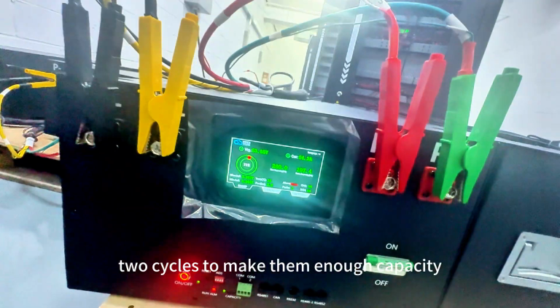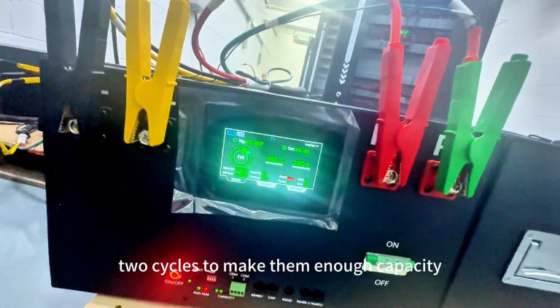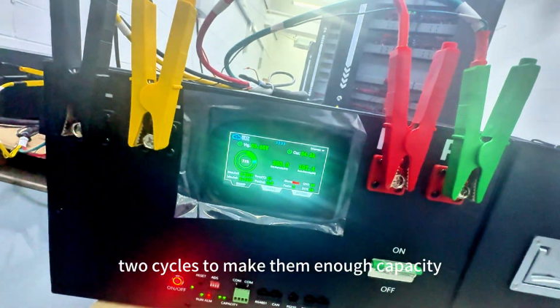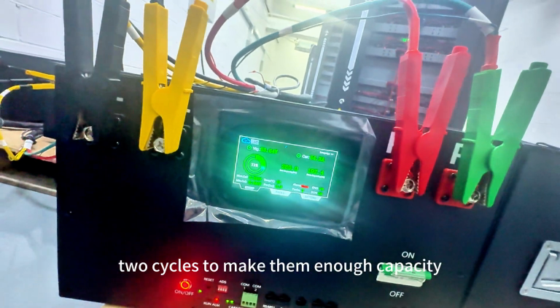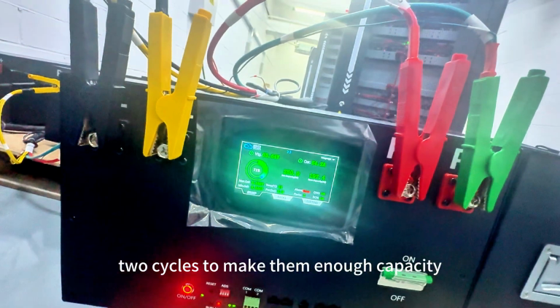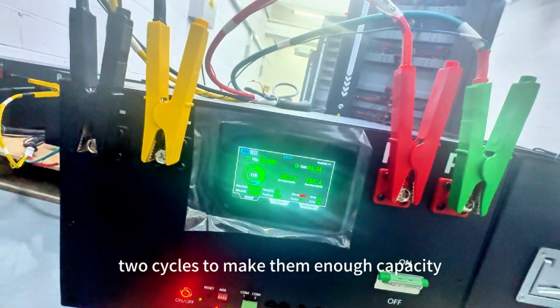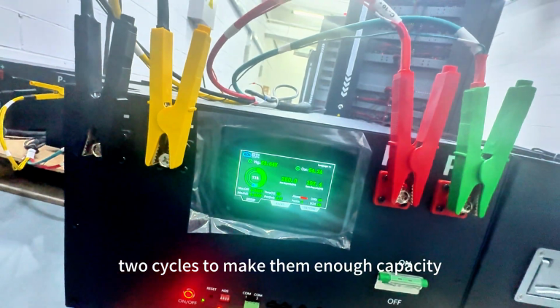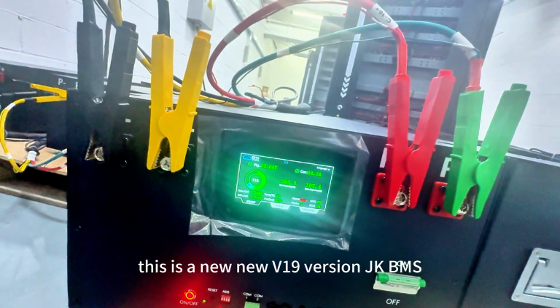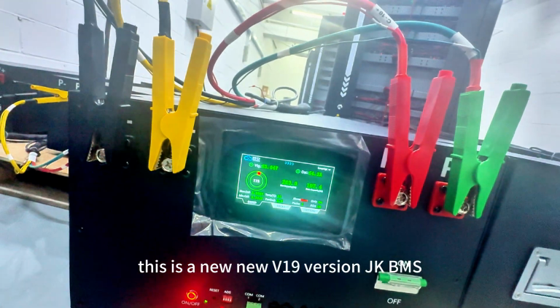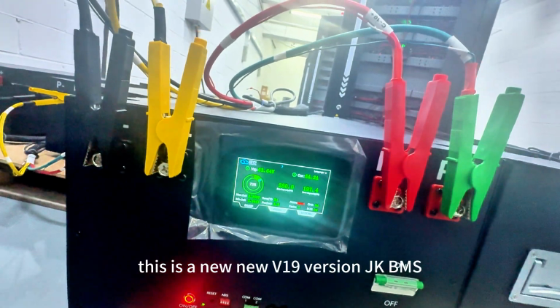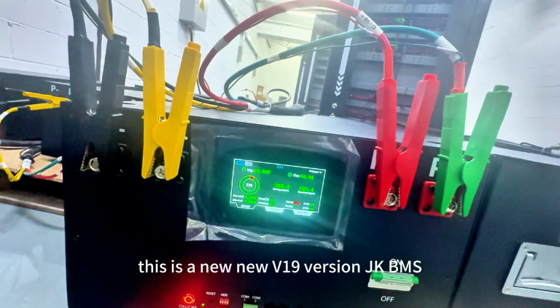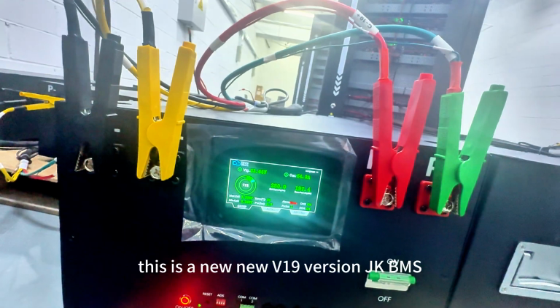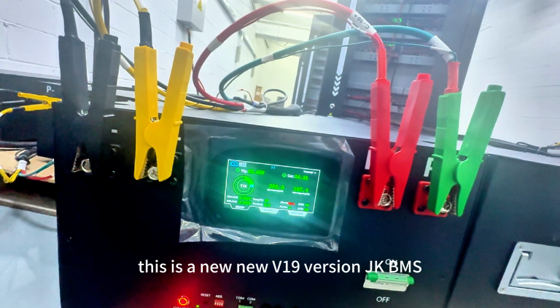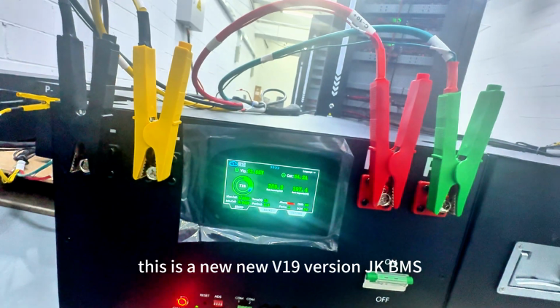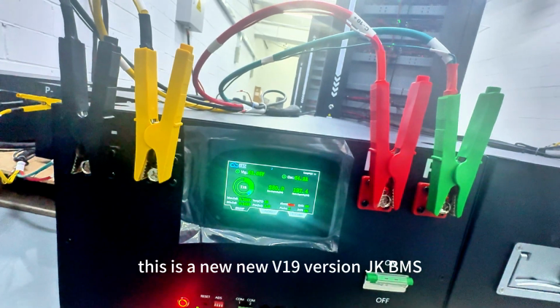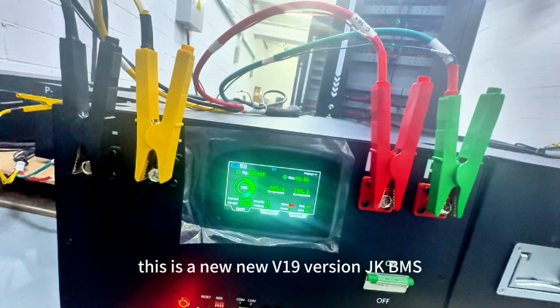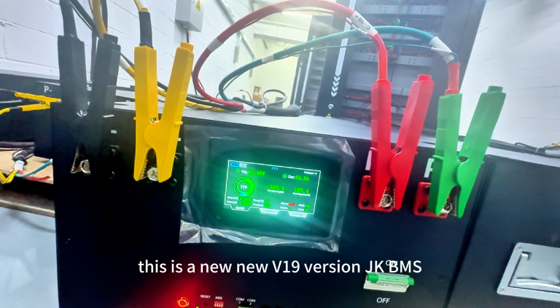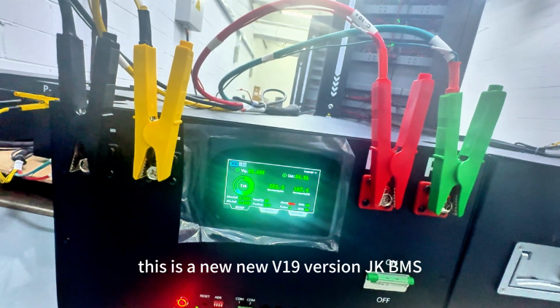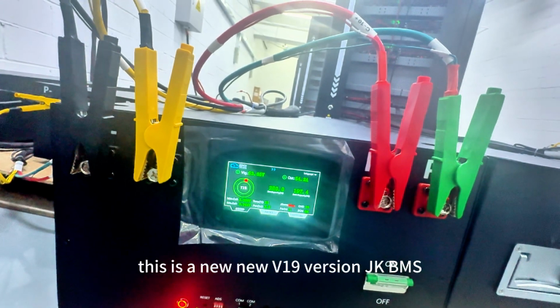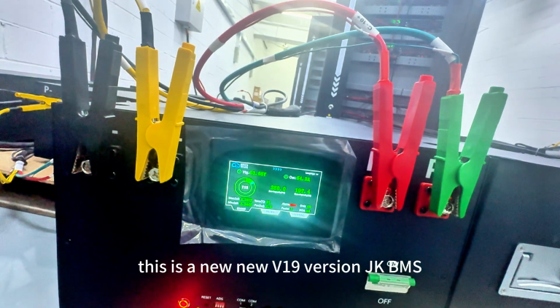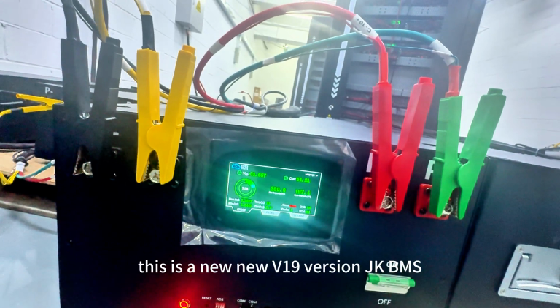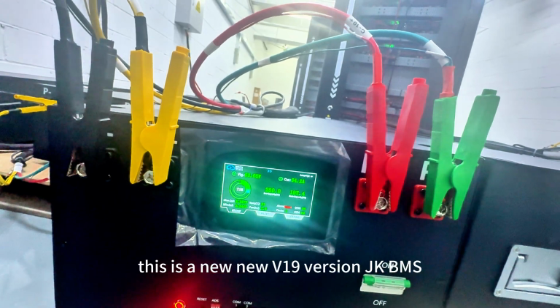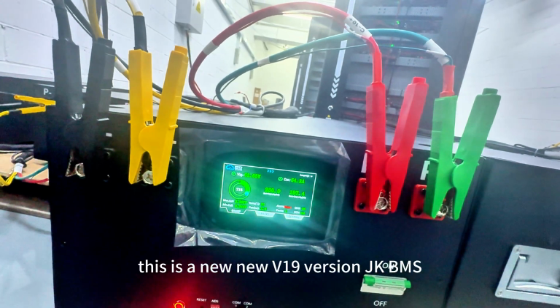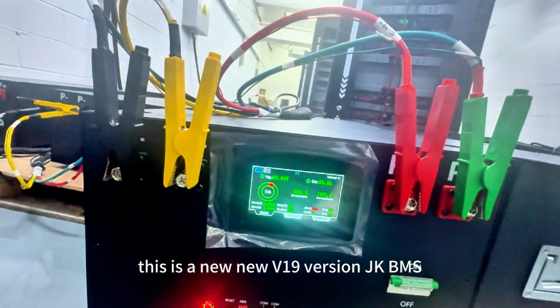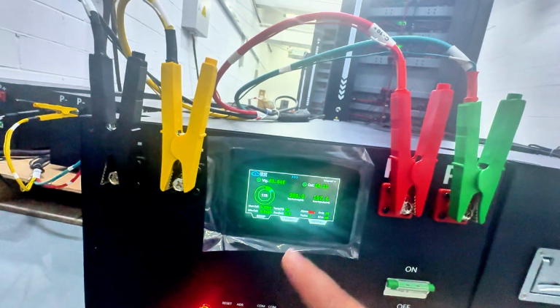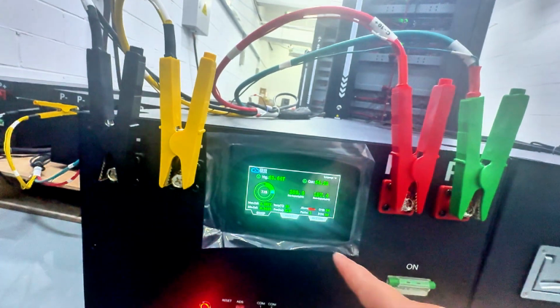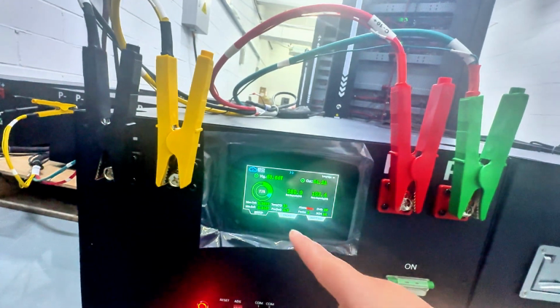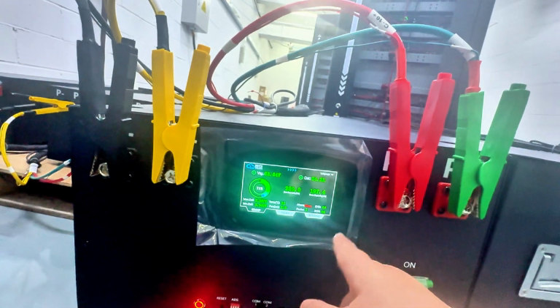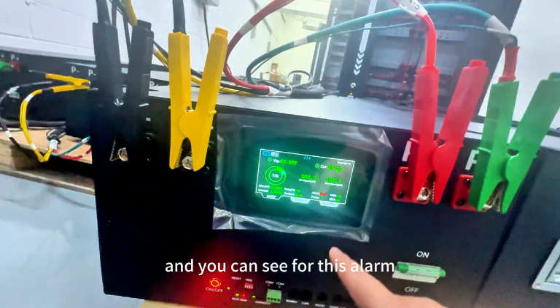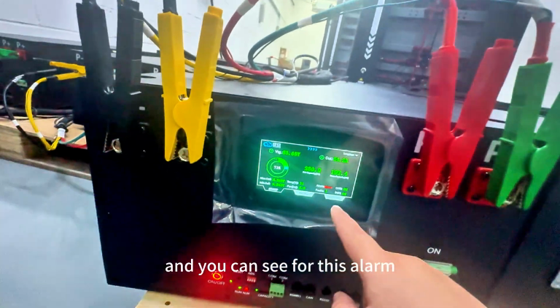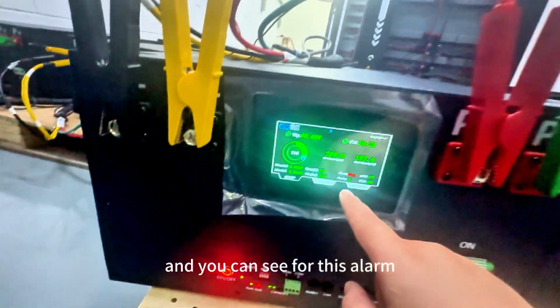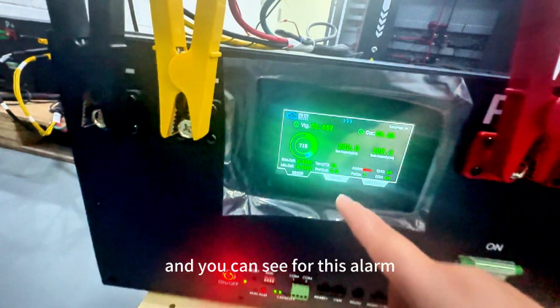Each ready pack will charge and discharge for one or two cycles to ensure enough capacity. This is the new lightweight version JKBMS.